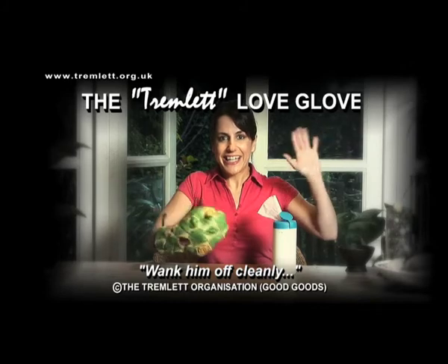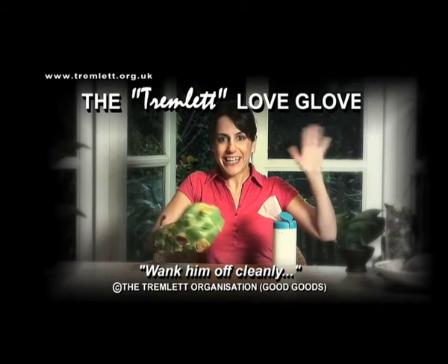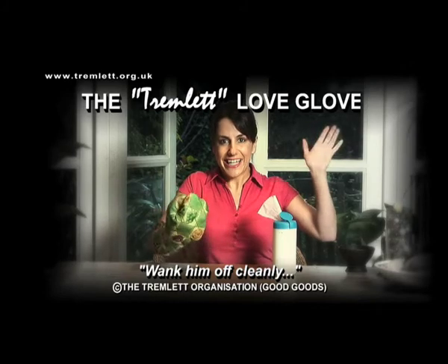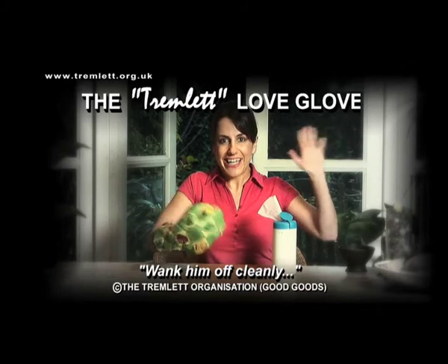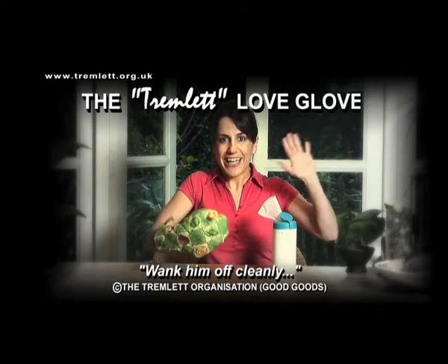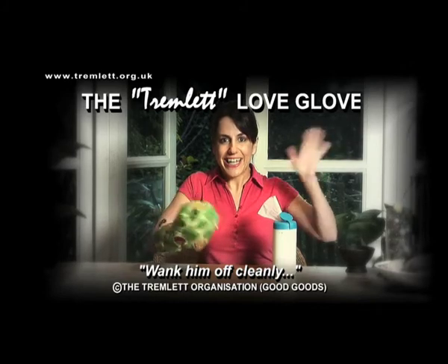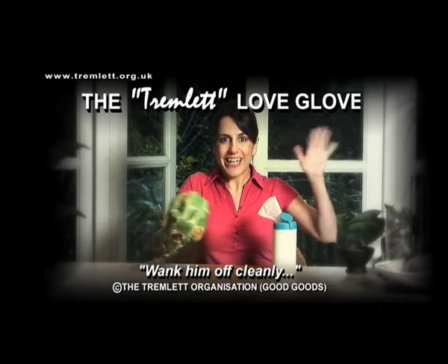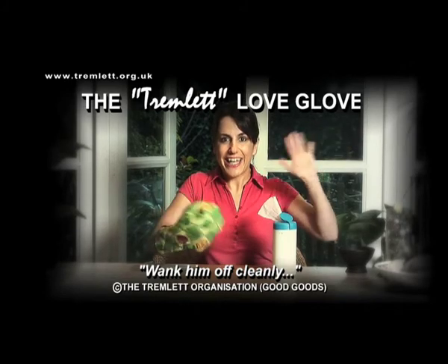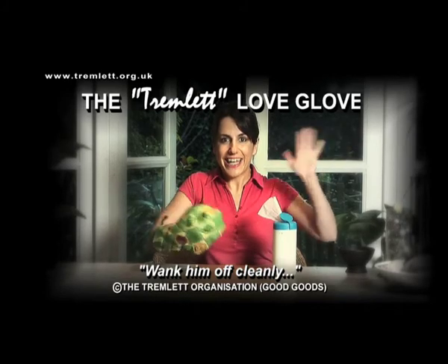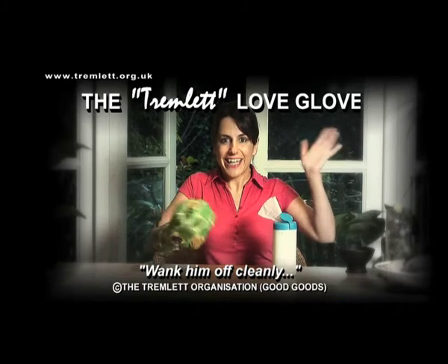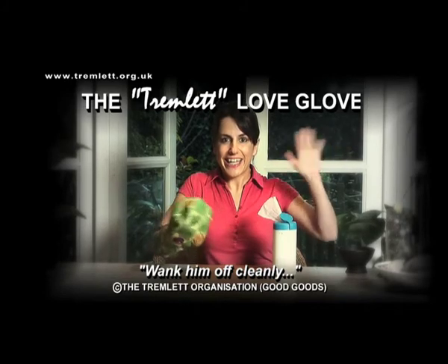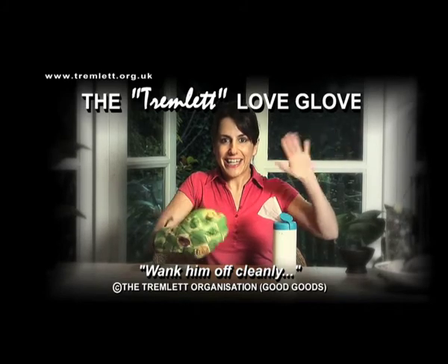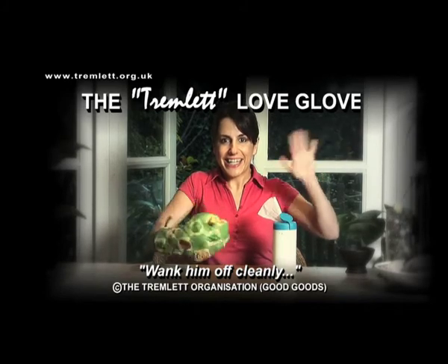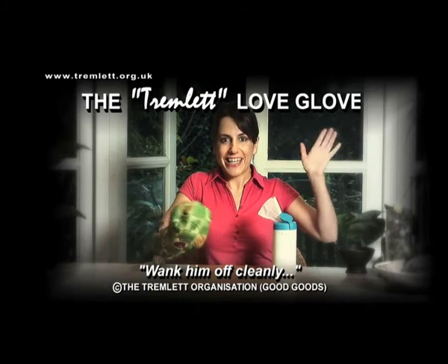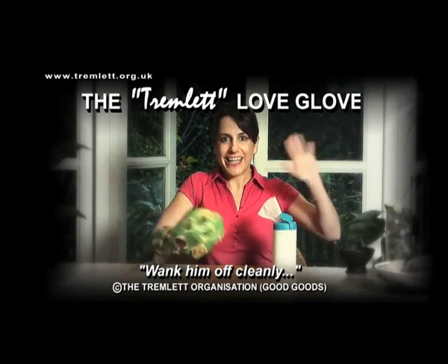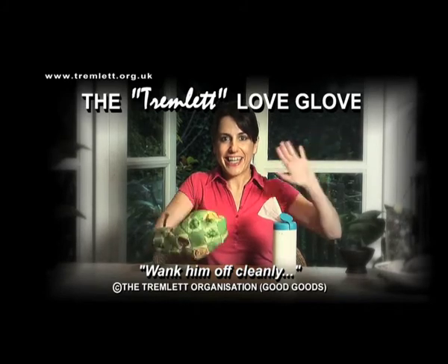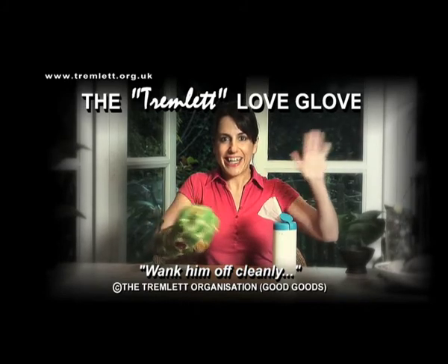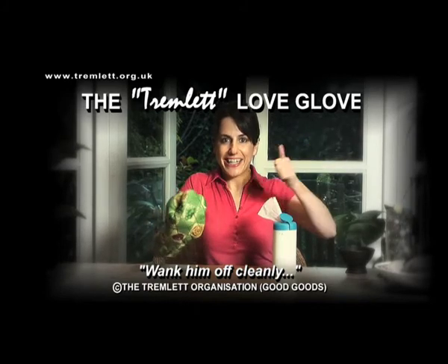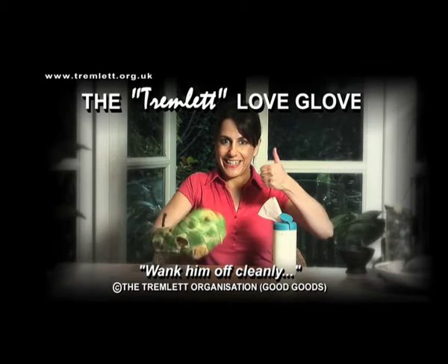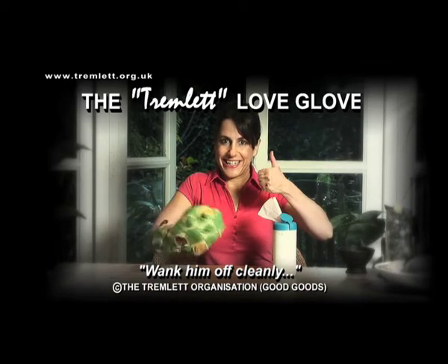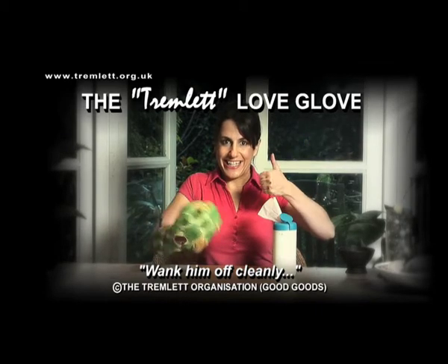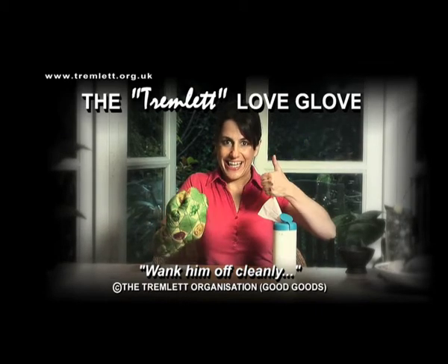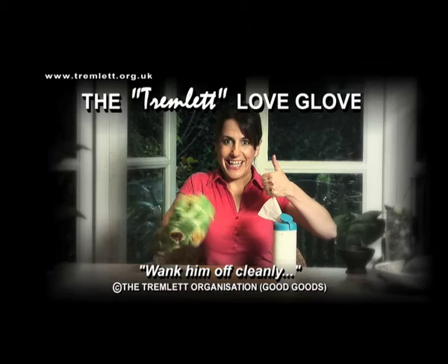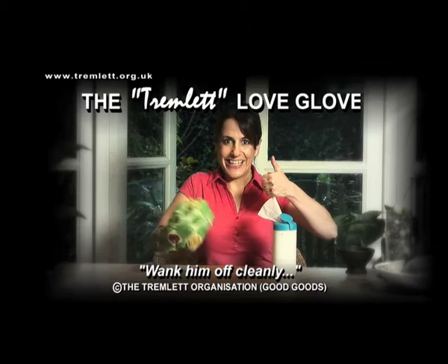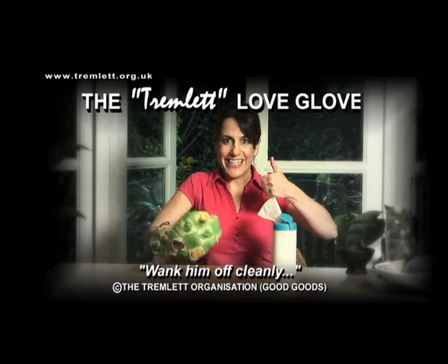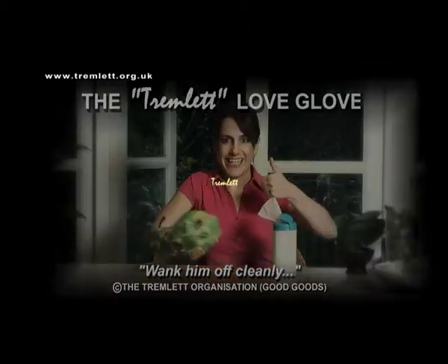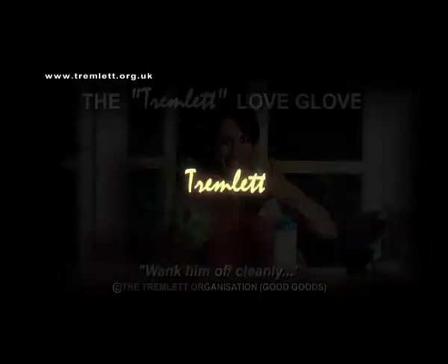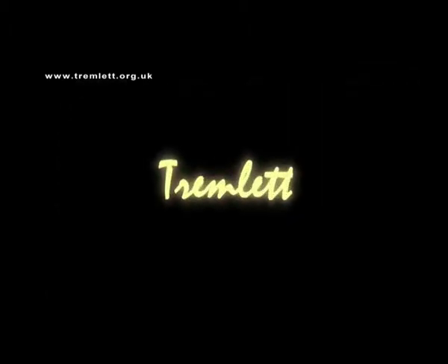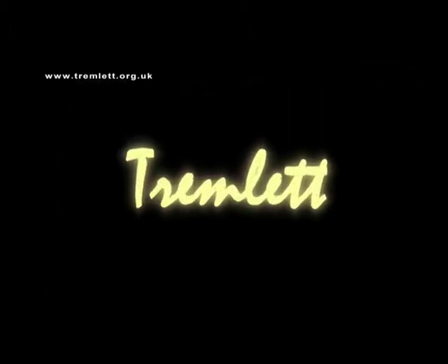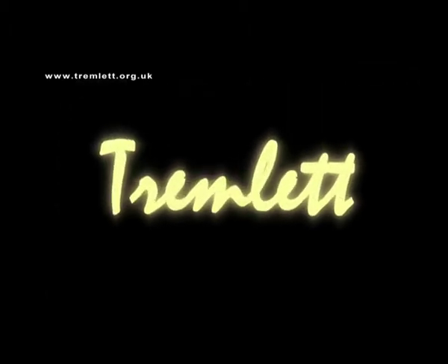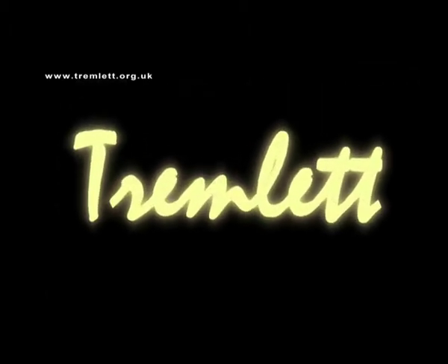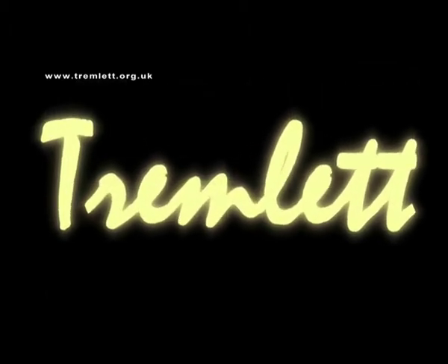Disinfect and wash regularly or it will stink. Soap not included. Tremlet — can I guarantee your orgasm will be any better than it normally is by using their product? Tremlet.